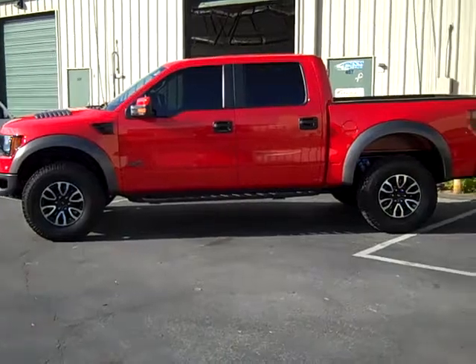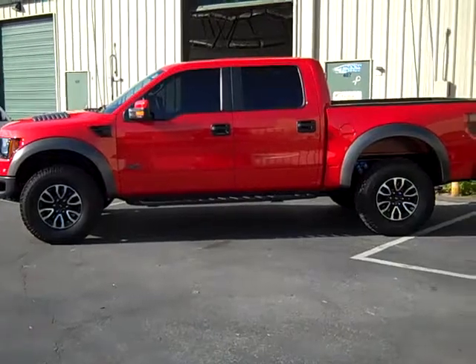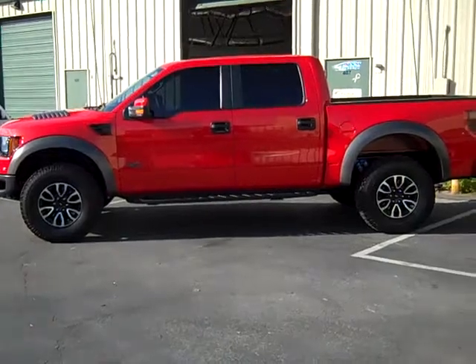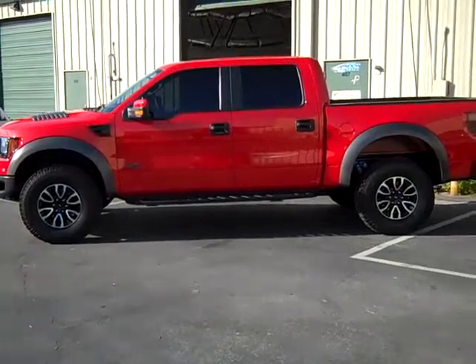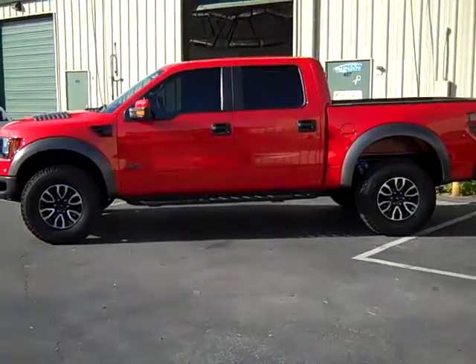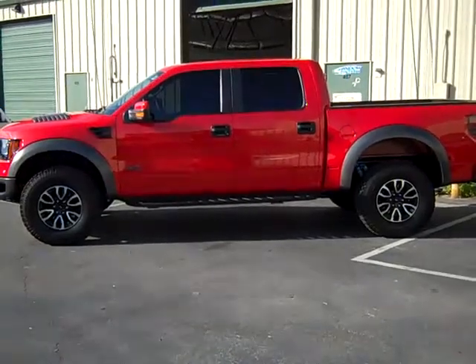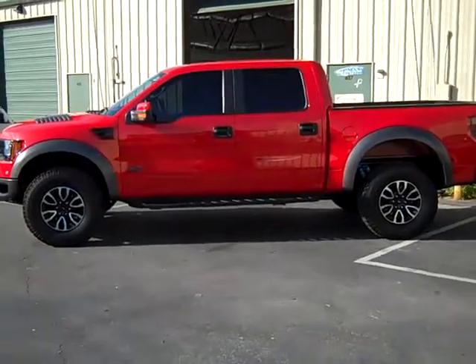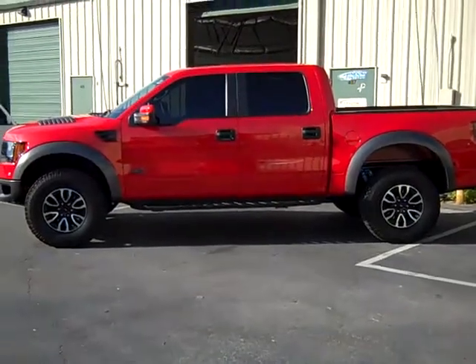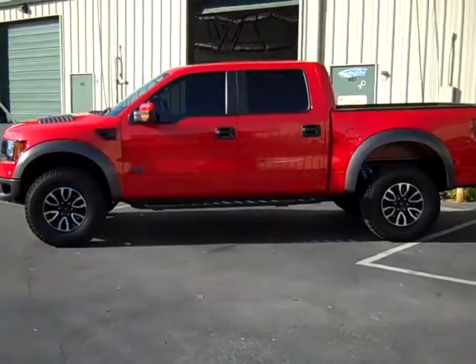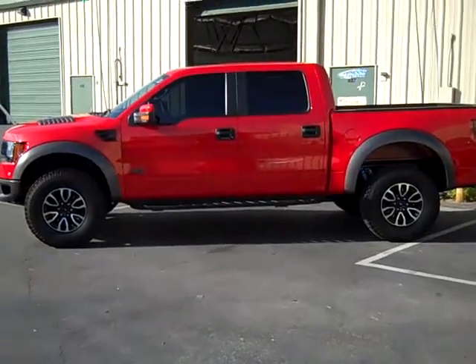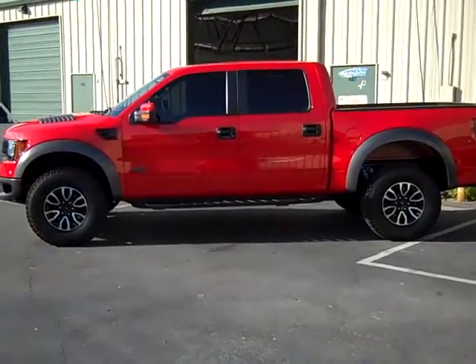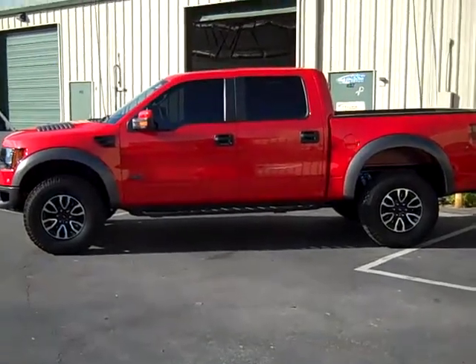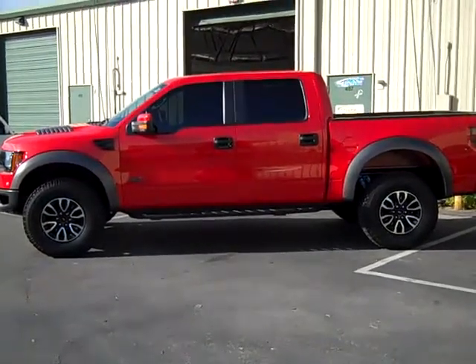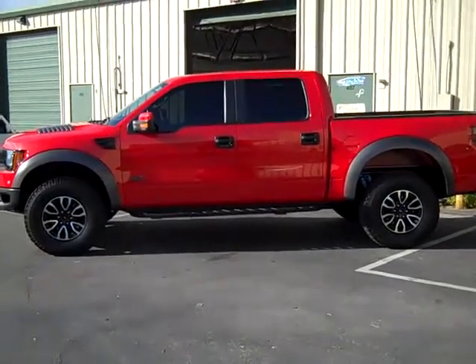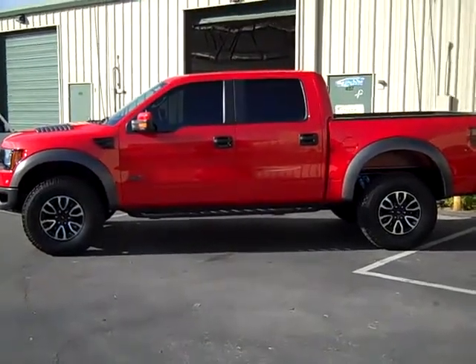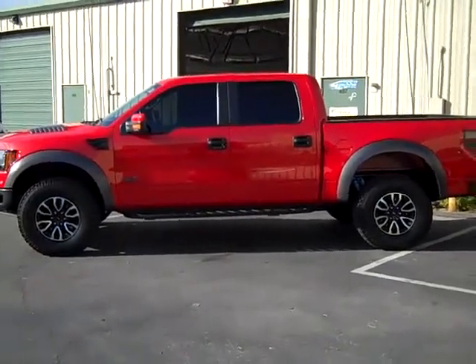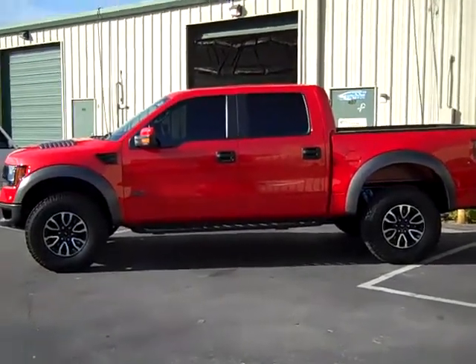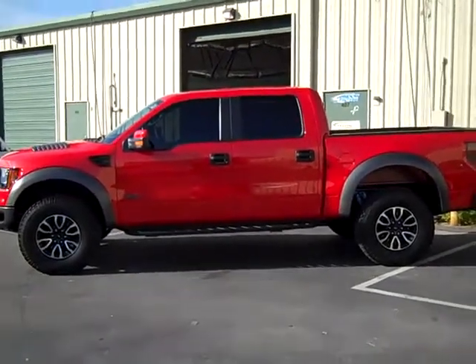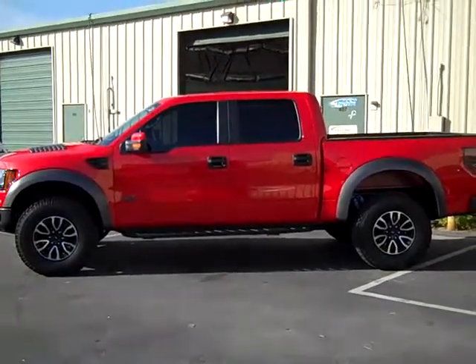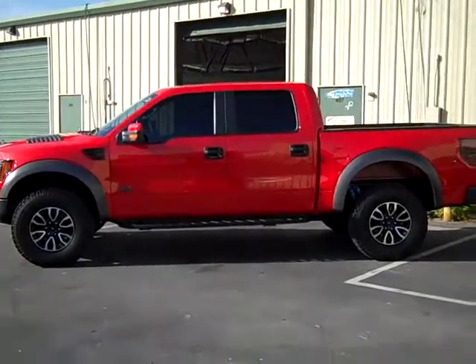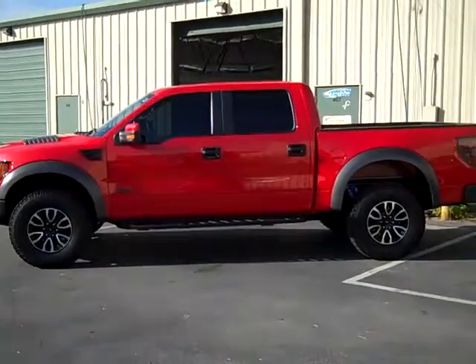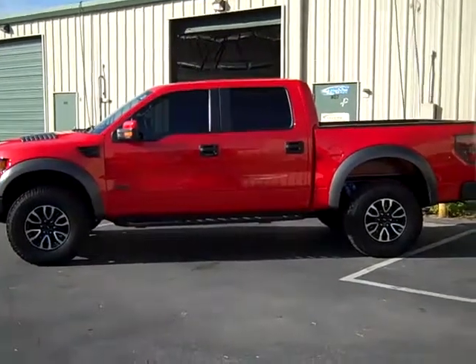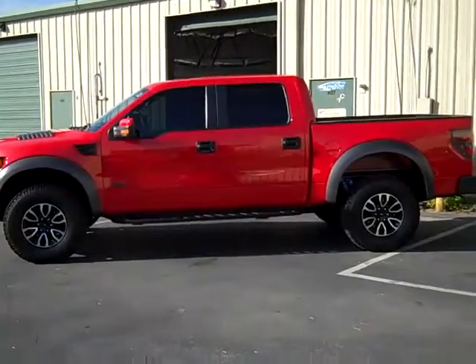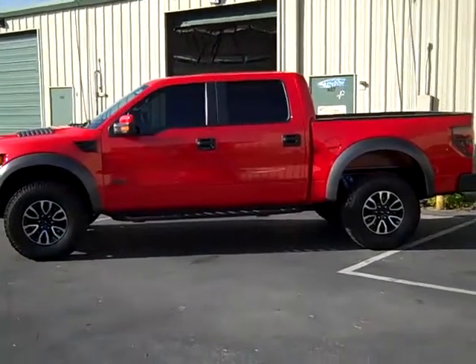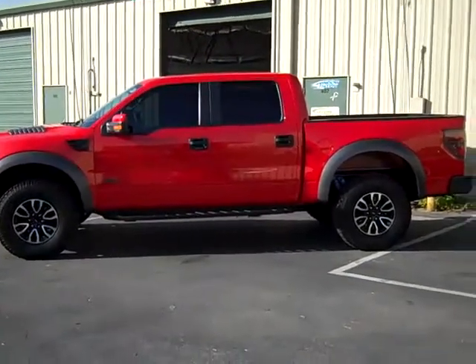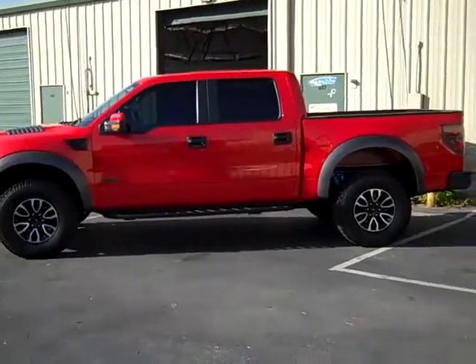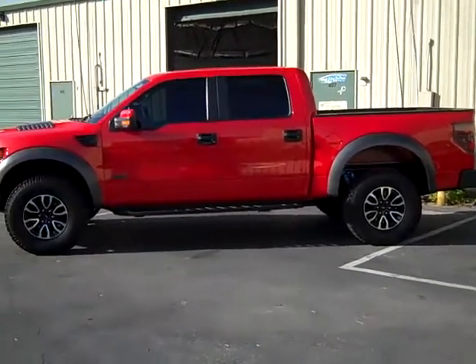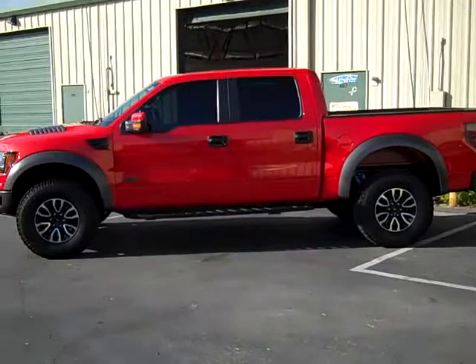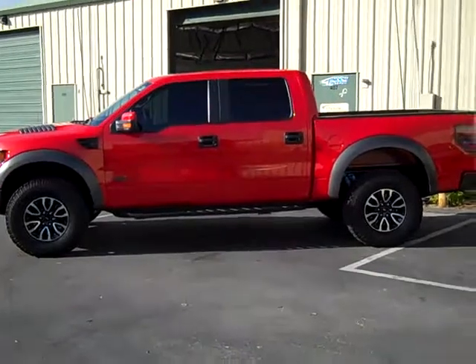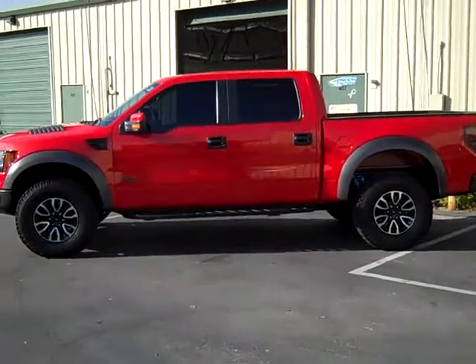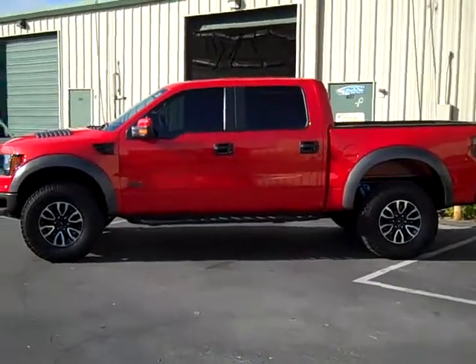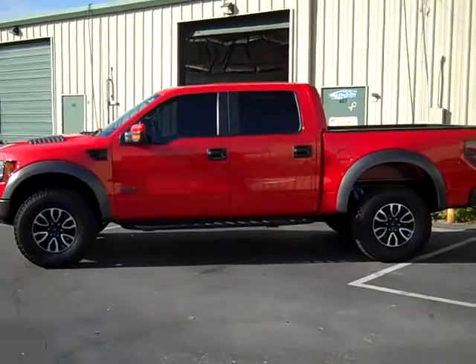Hi, this is David with Flying Window Tenters. I just got done tinting this Ford Eruptor.